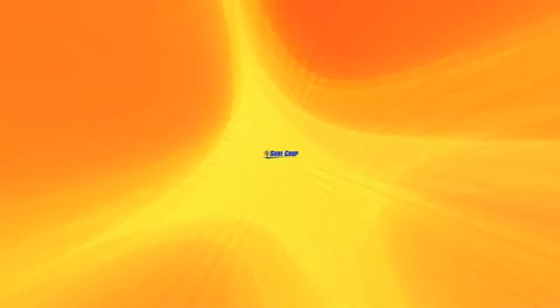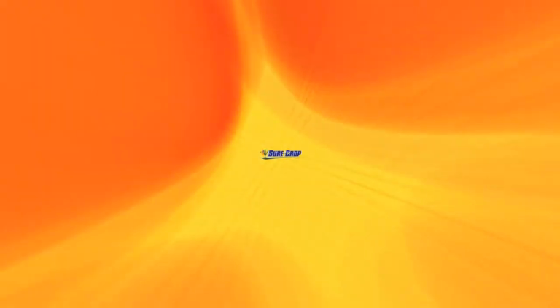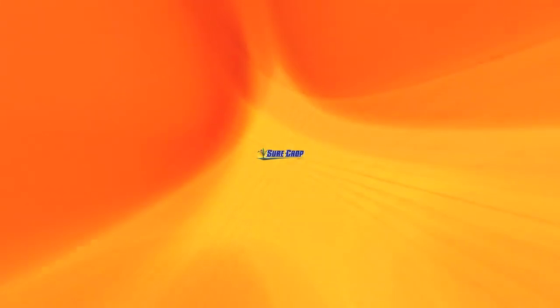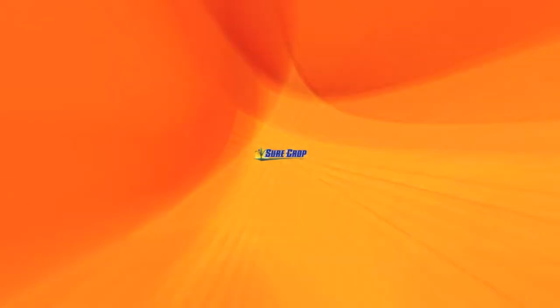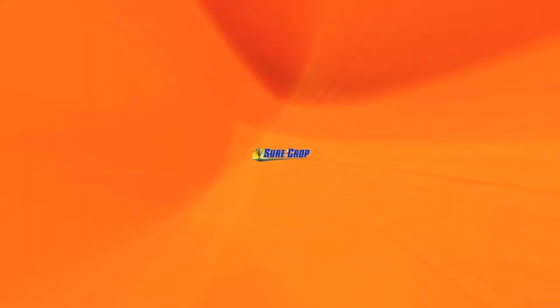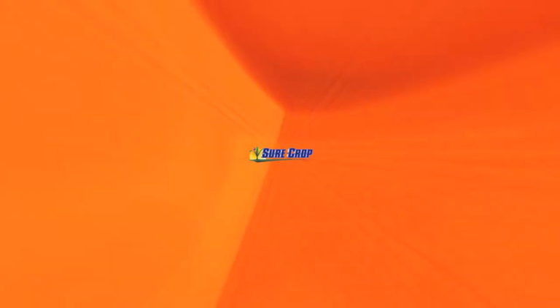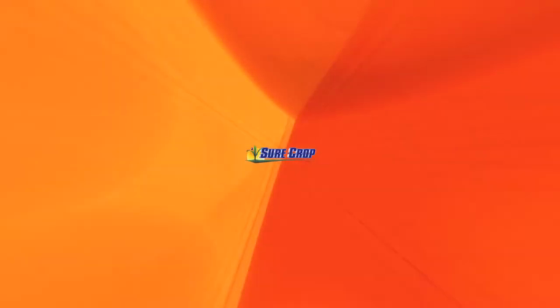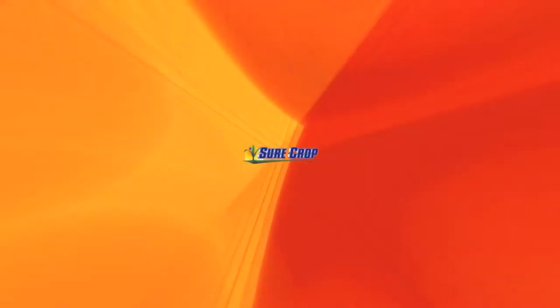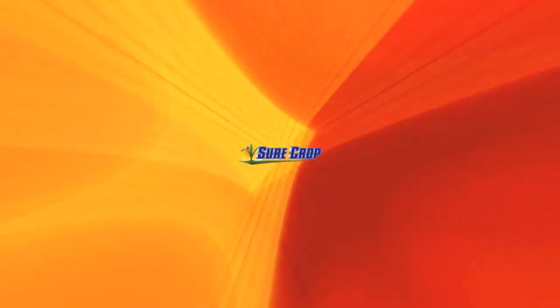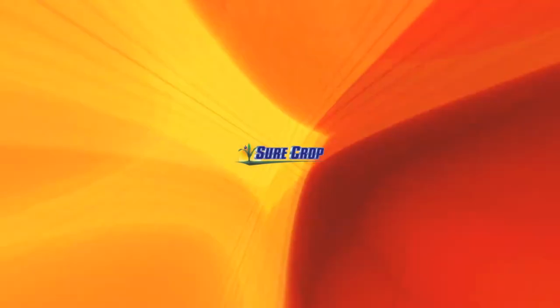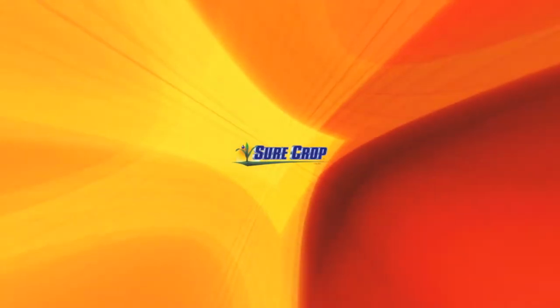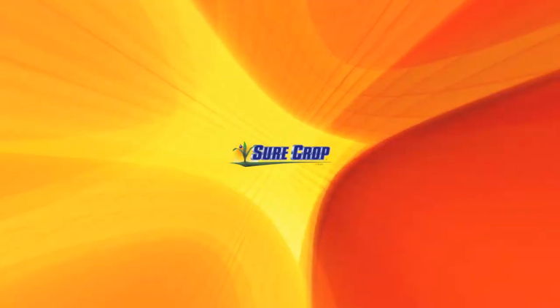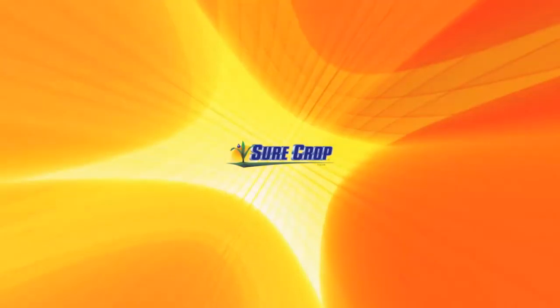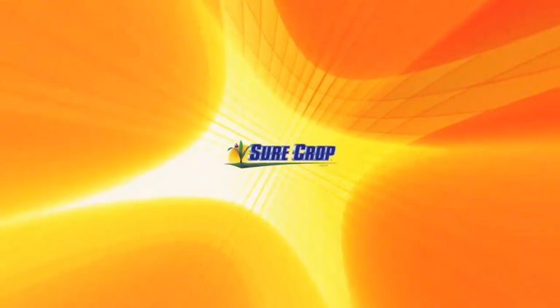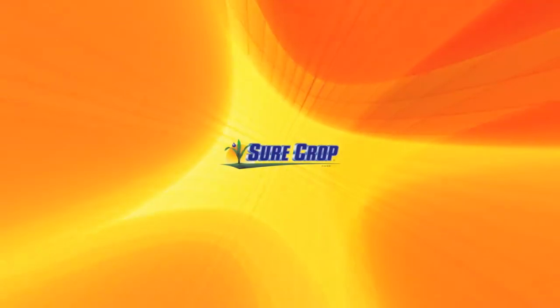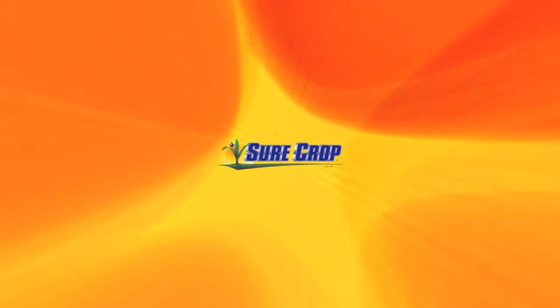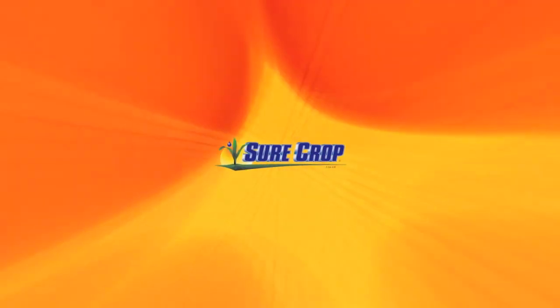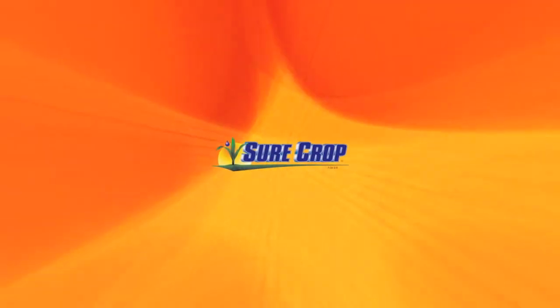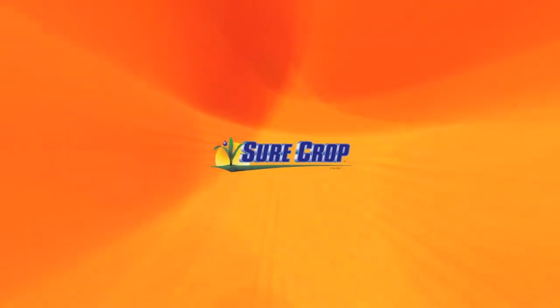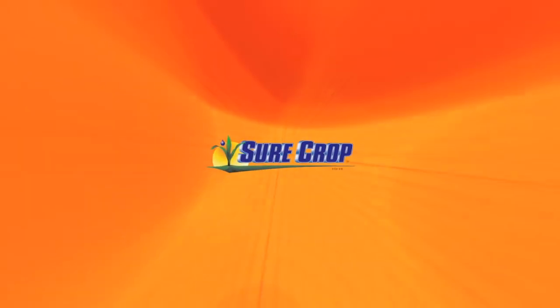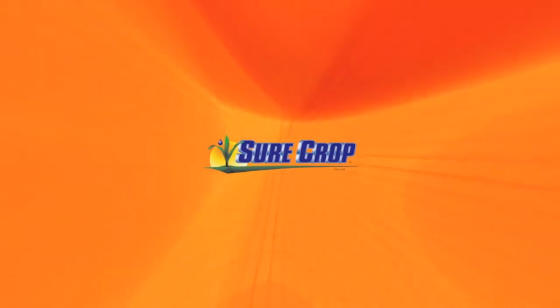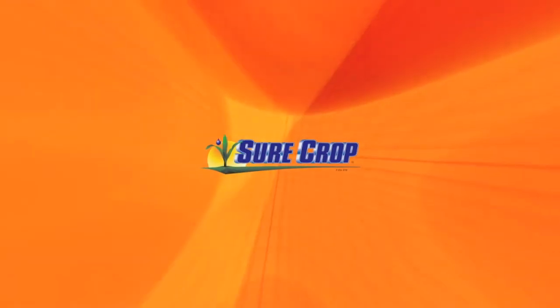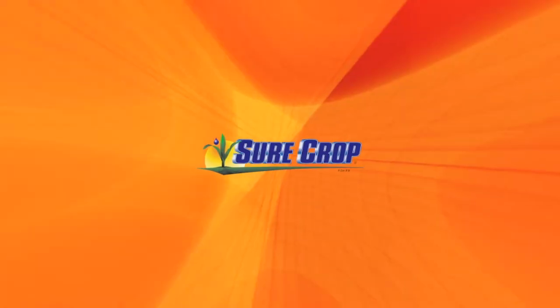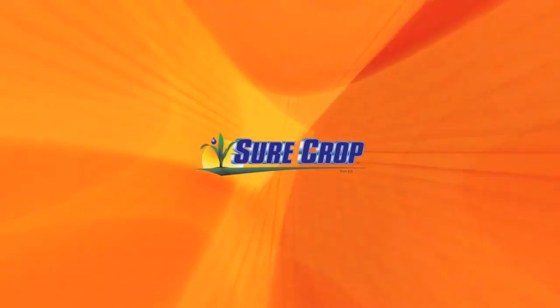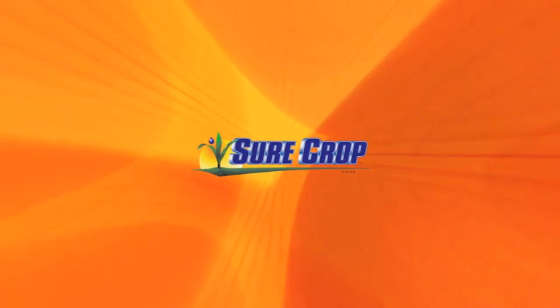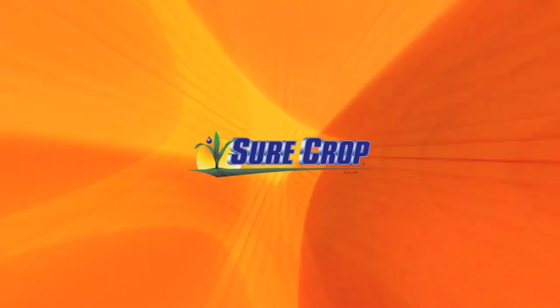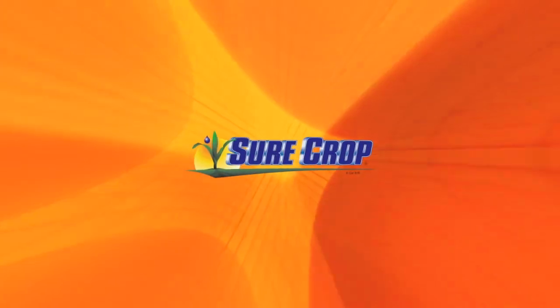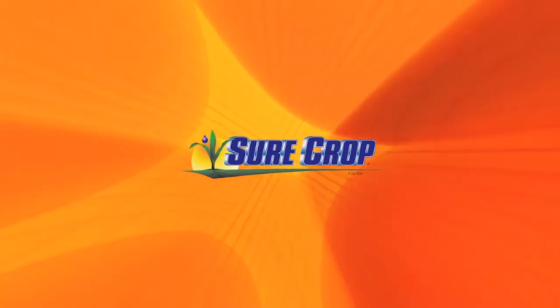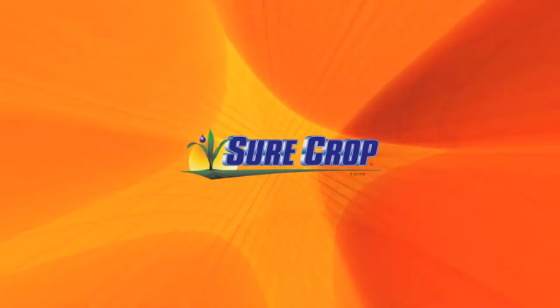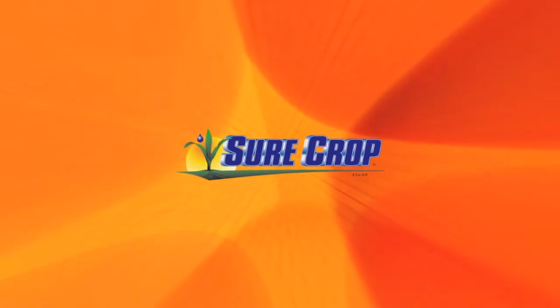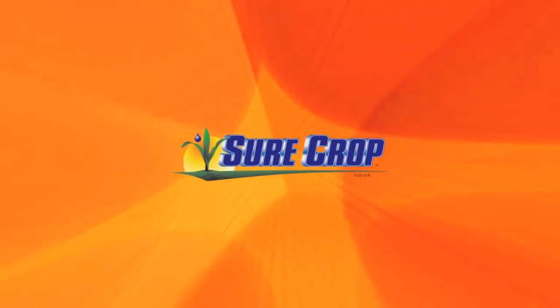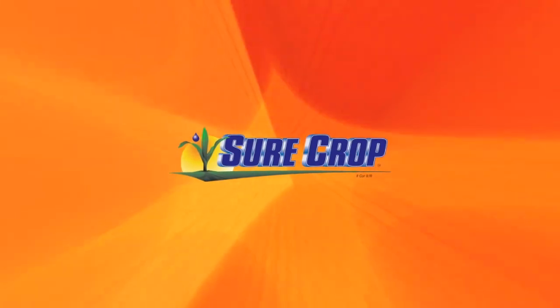This segment brought to you by SureCrop. Liquid crop nutrition delivered right to your farm.